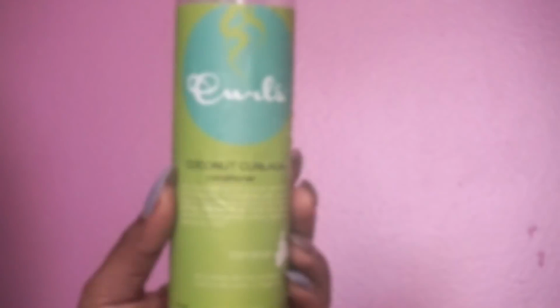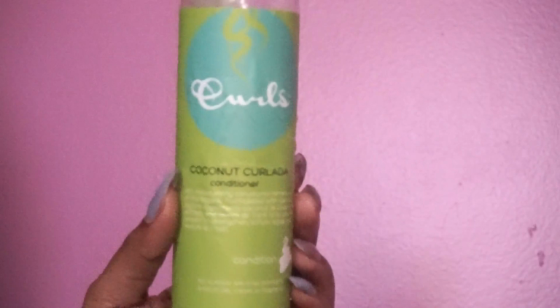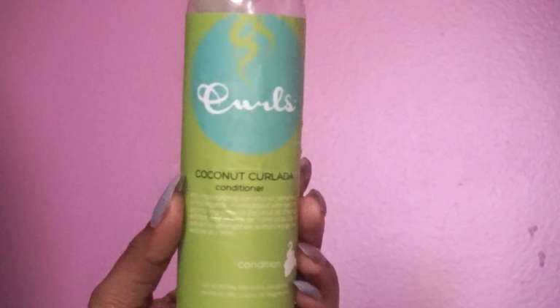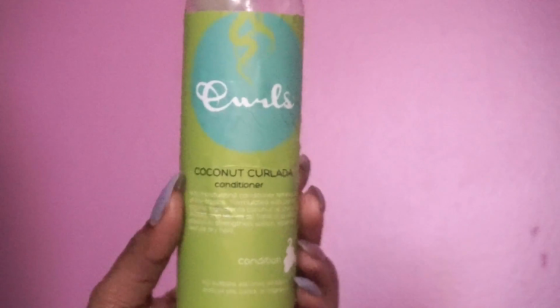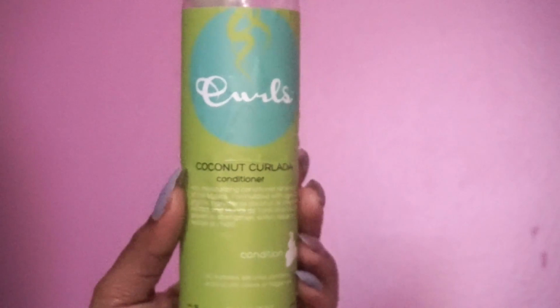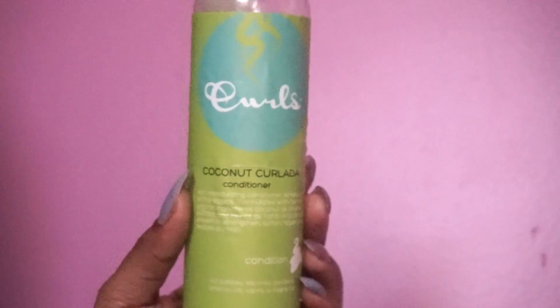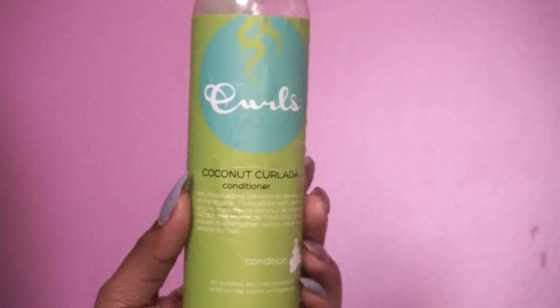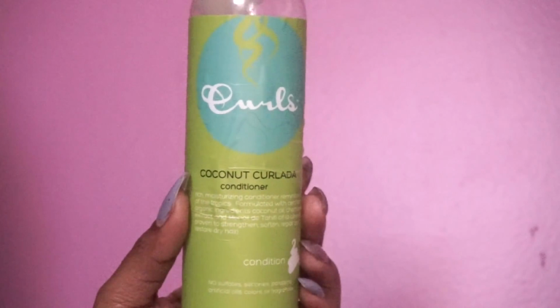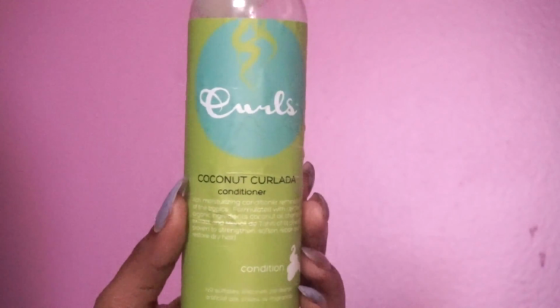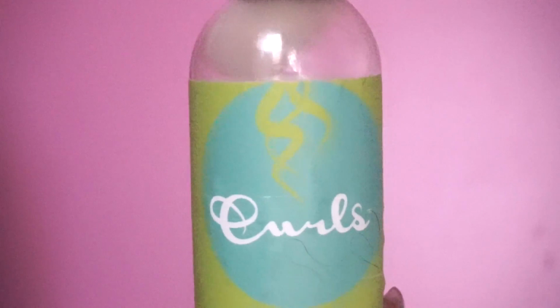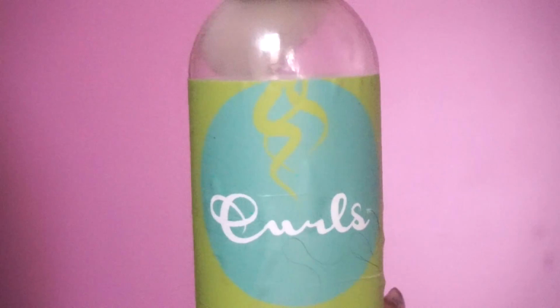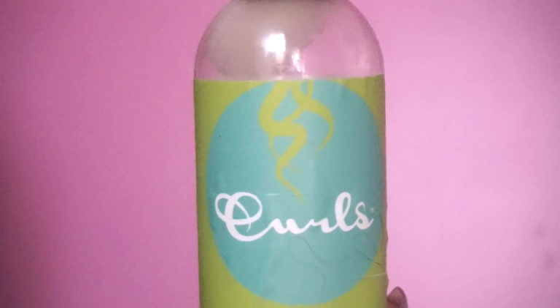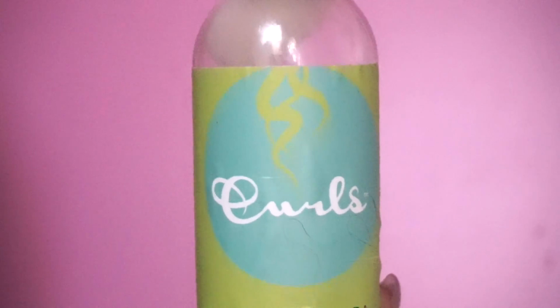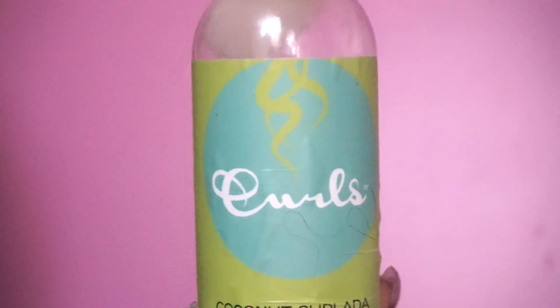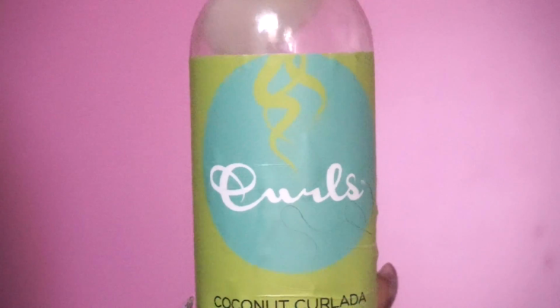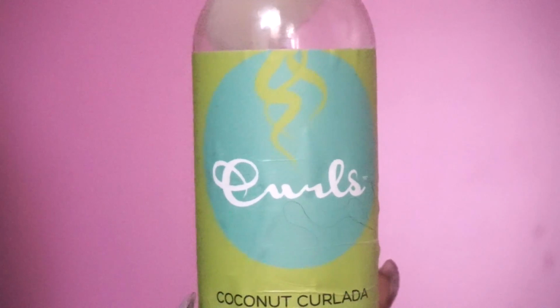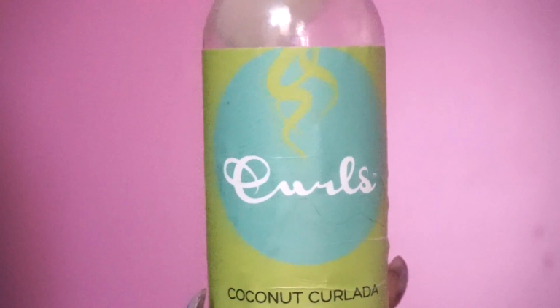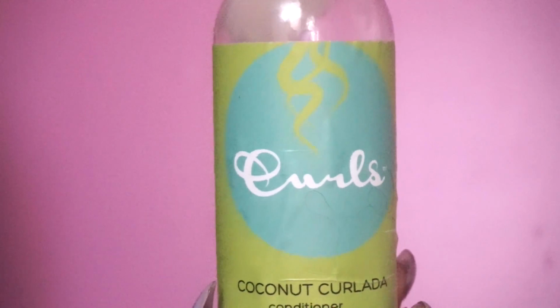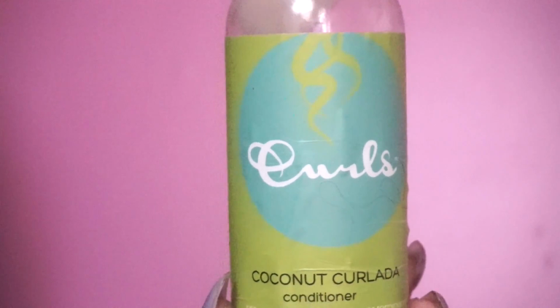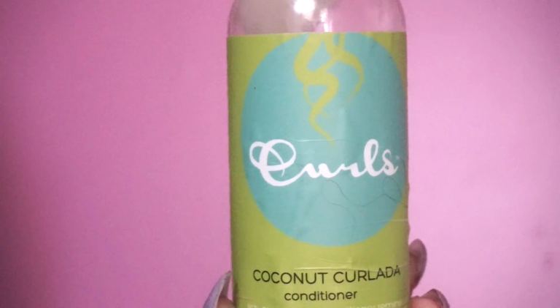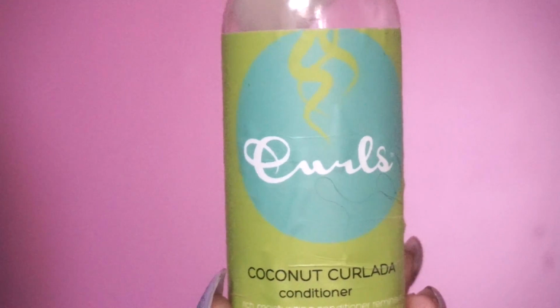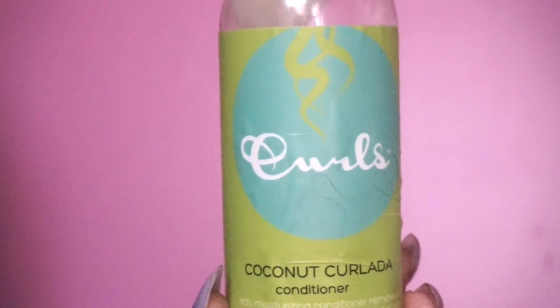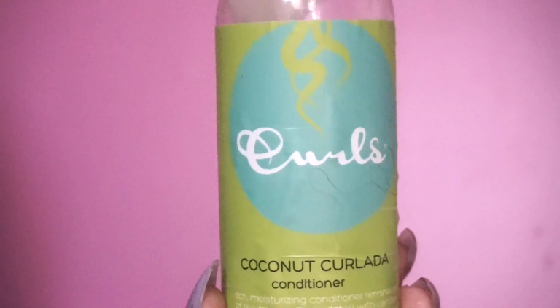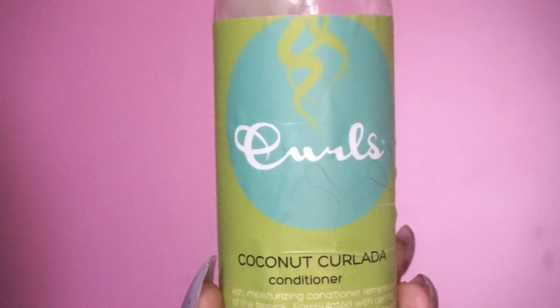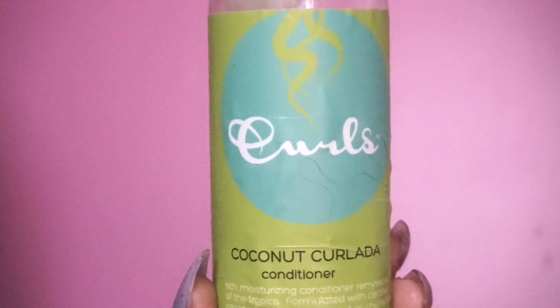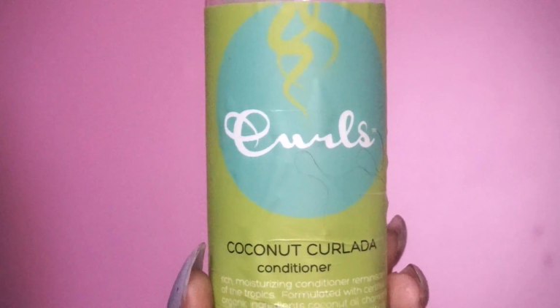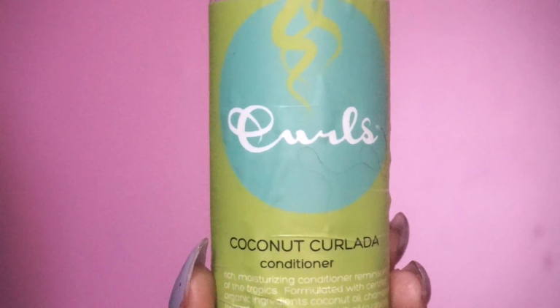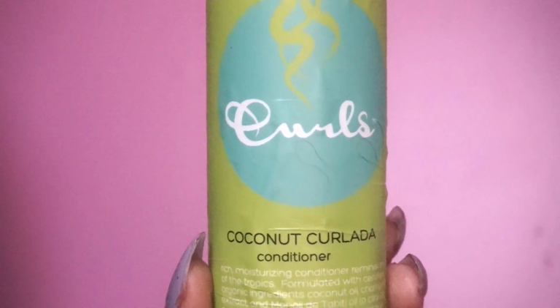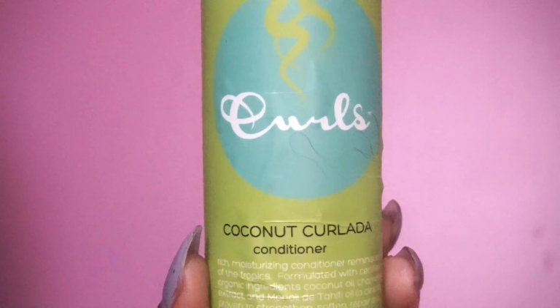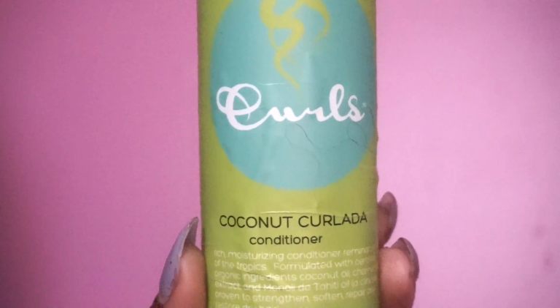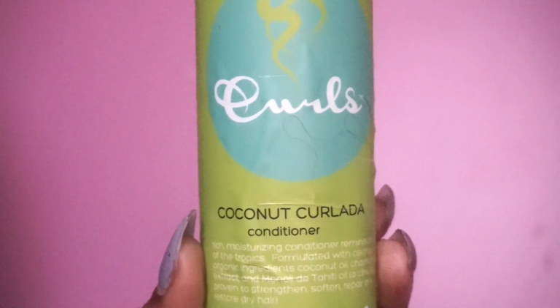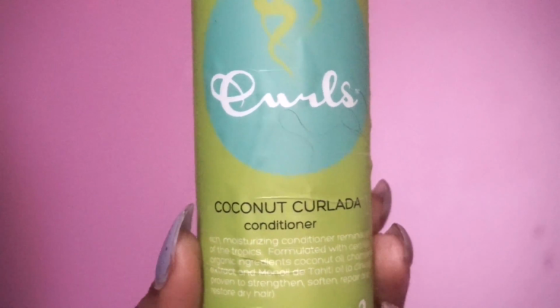I do not really like this conditioner. It's very loose, and I had to use about the whole bottle for one conditioning.